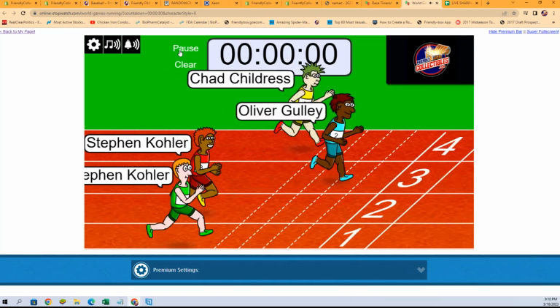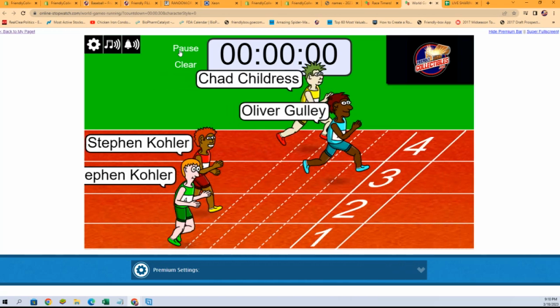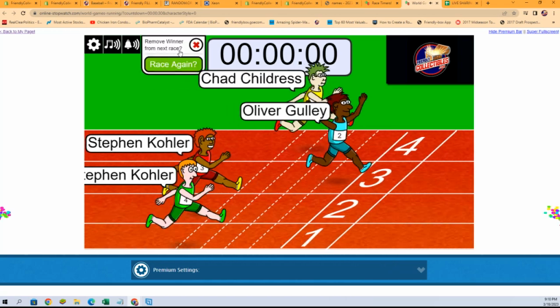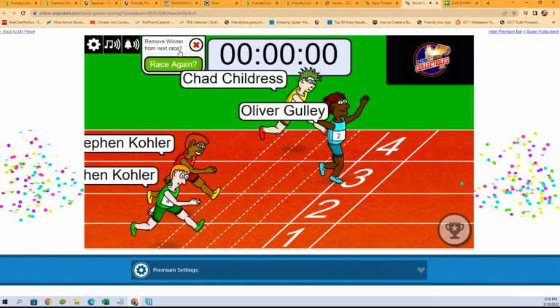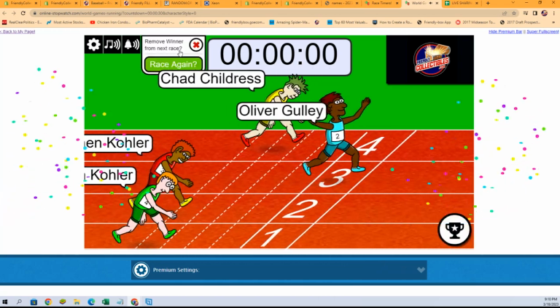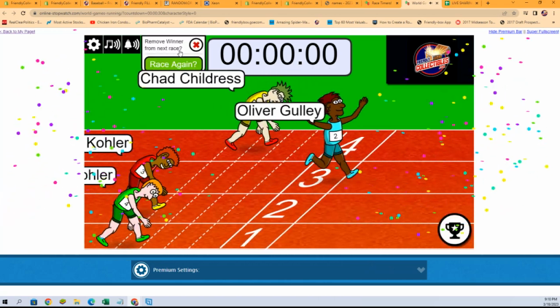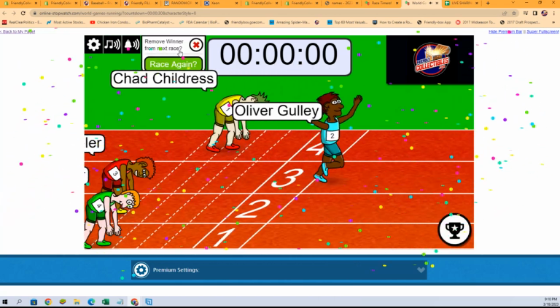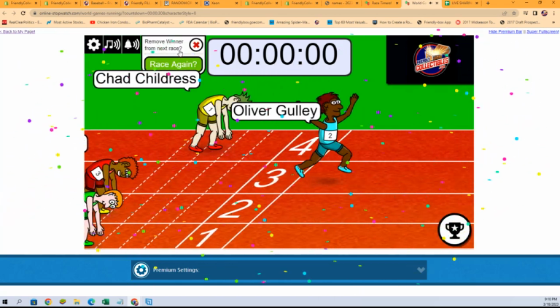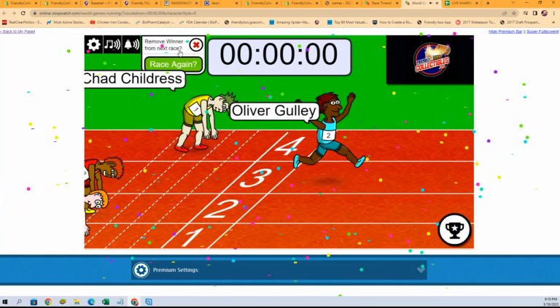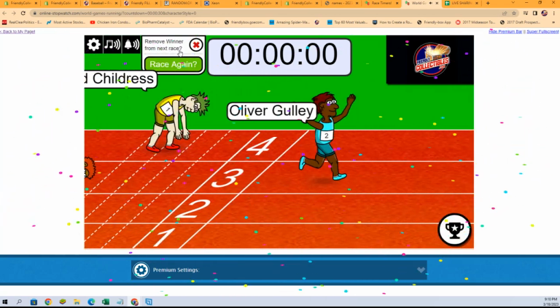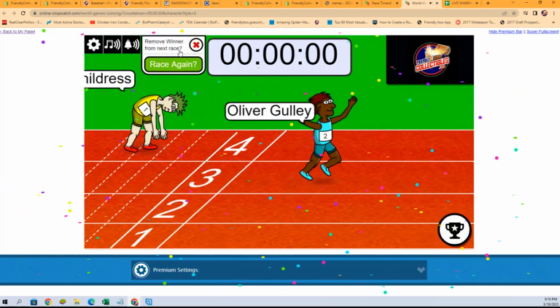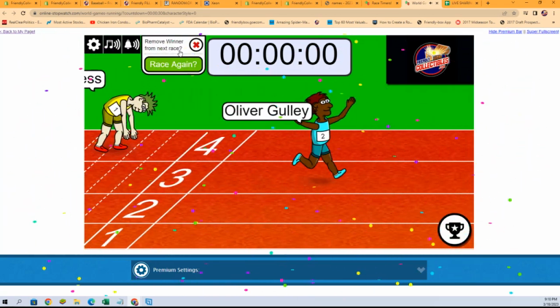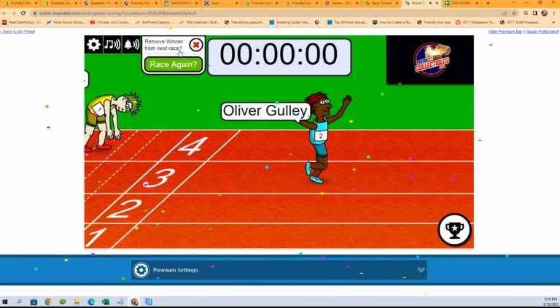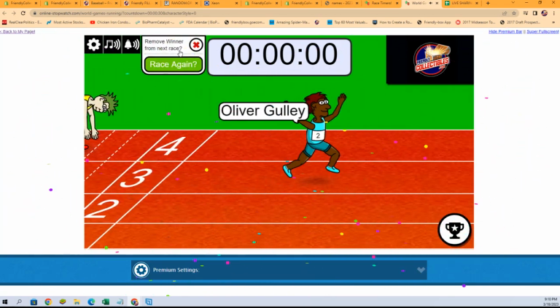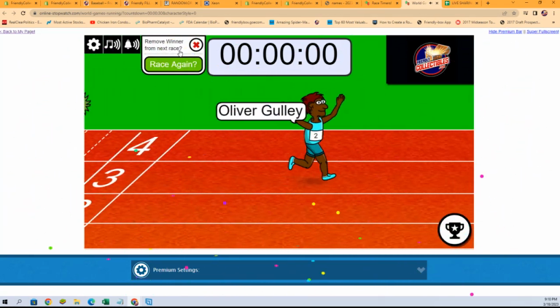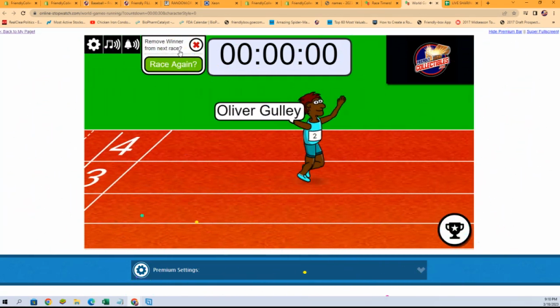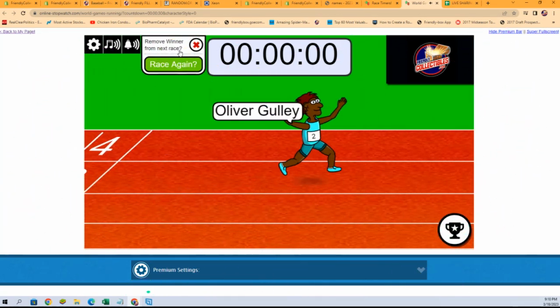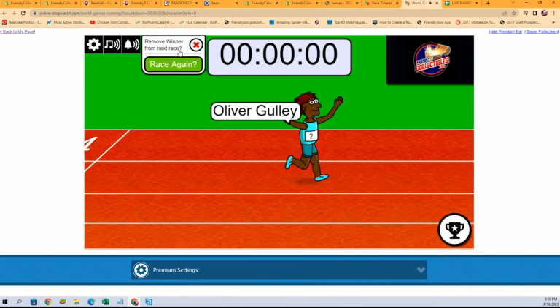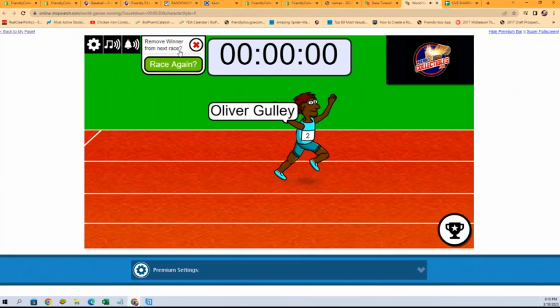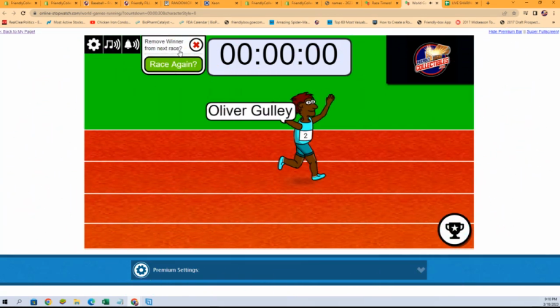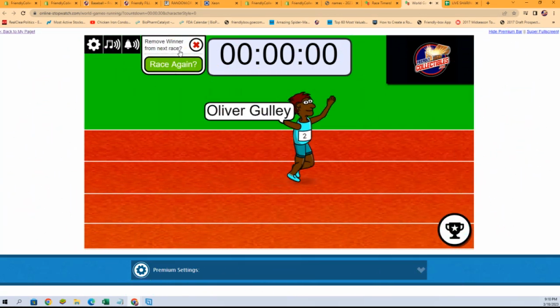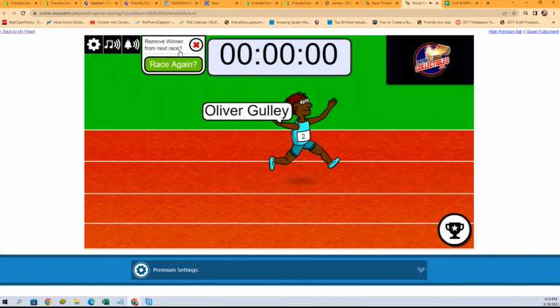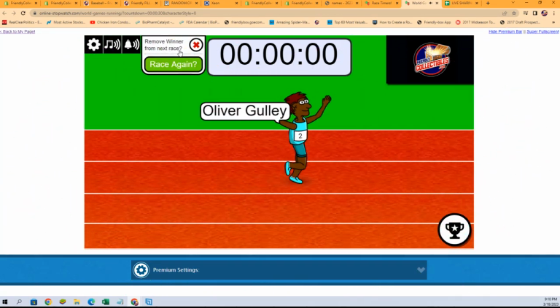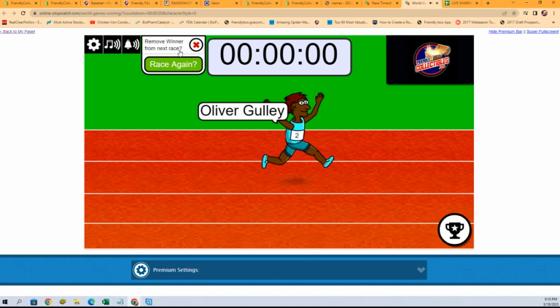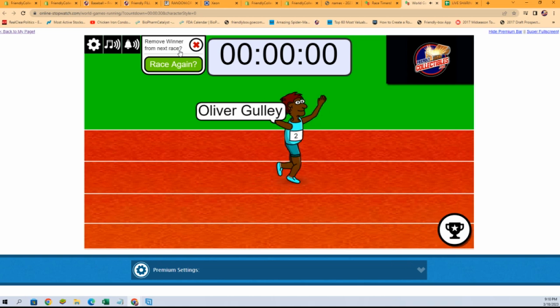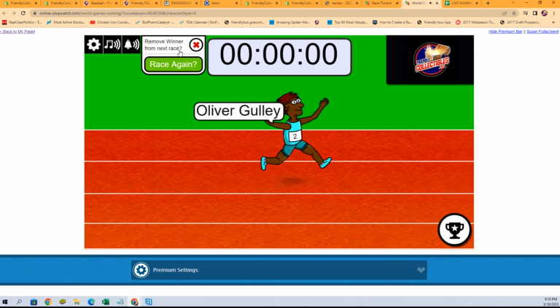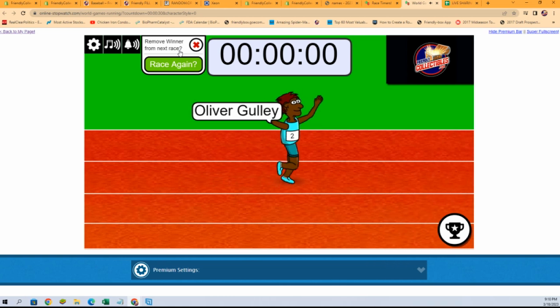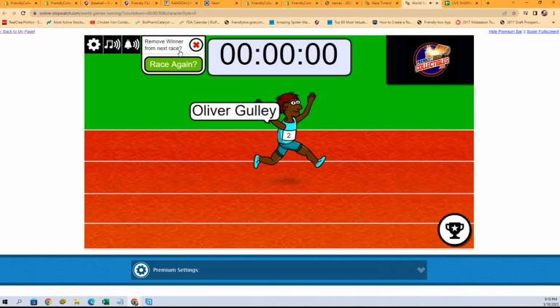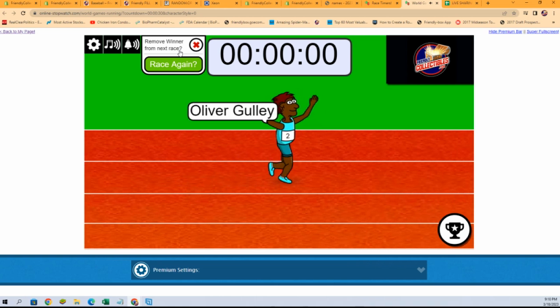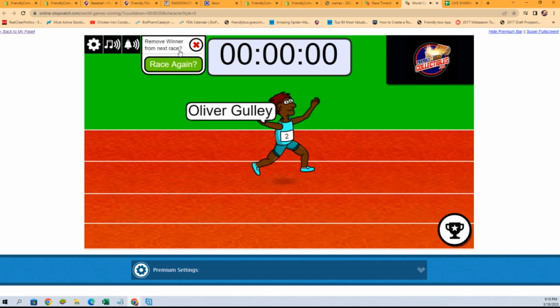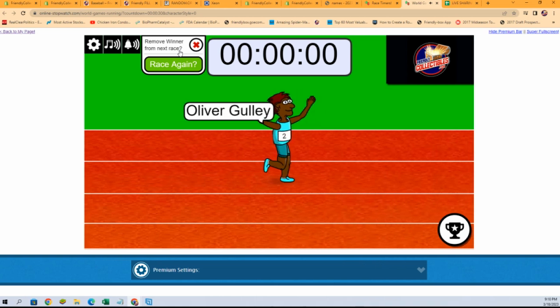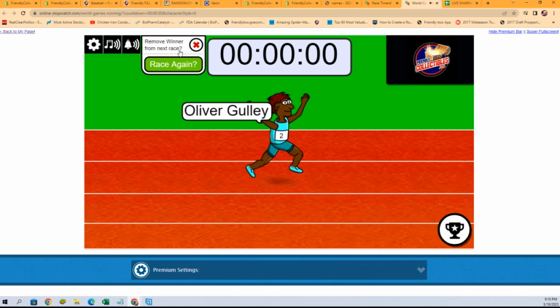Down to the wire. Oliver G, congratulations — you are in on Bowman Inception. Thank you all, and we will see you in the break.